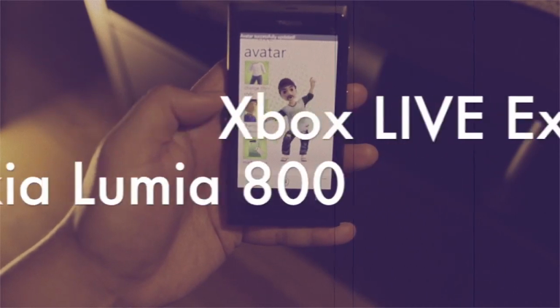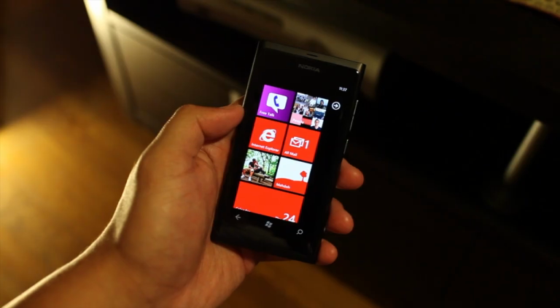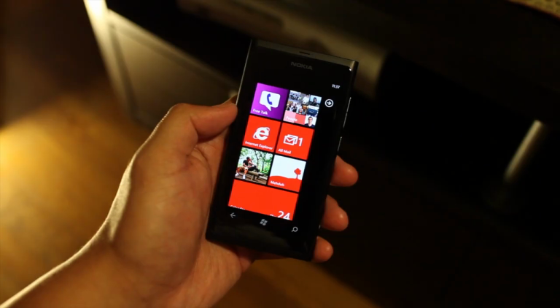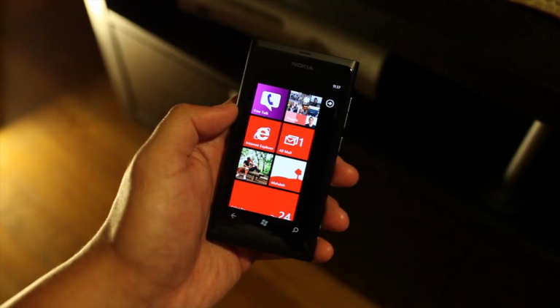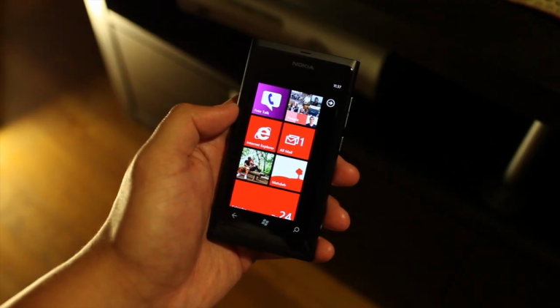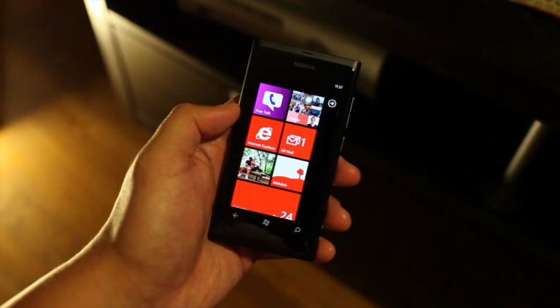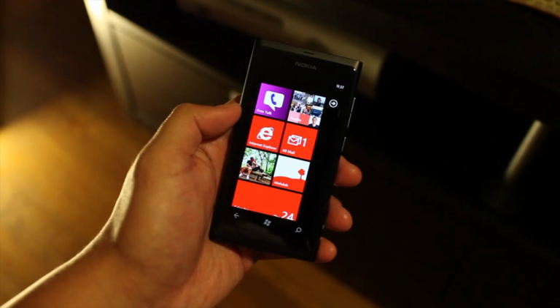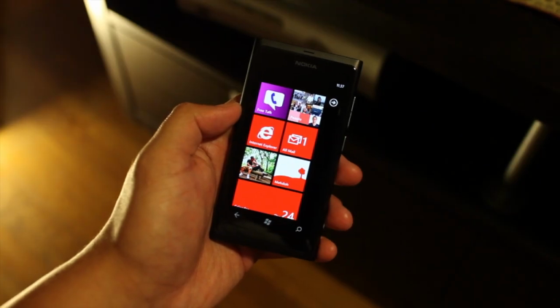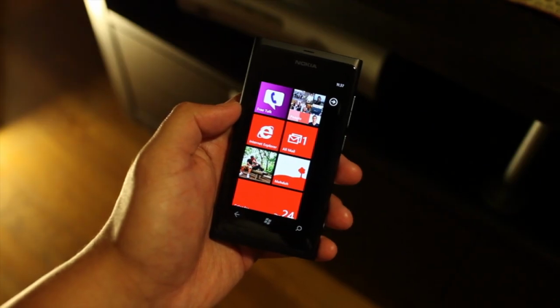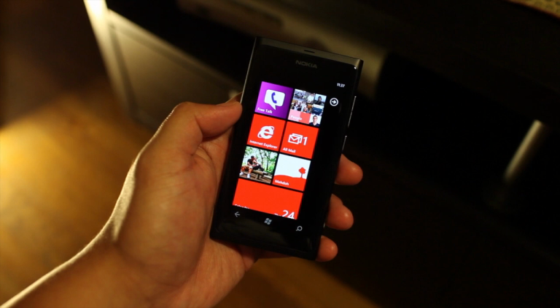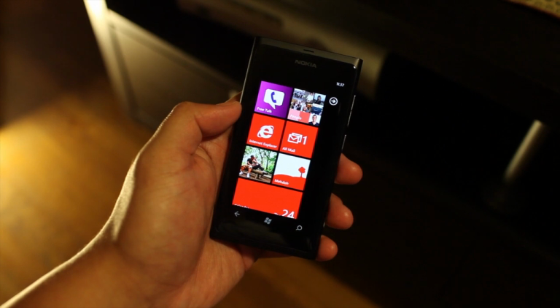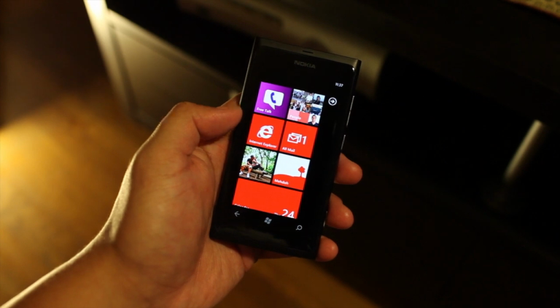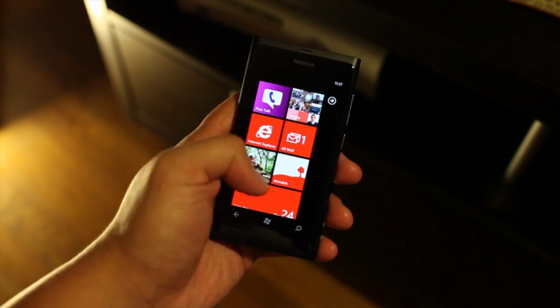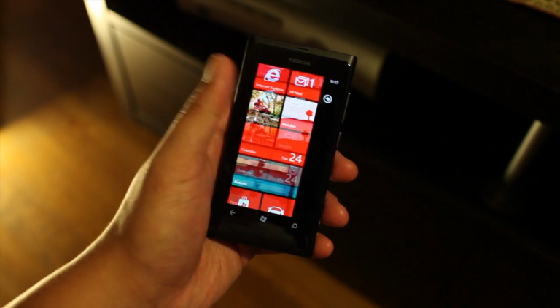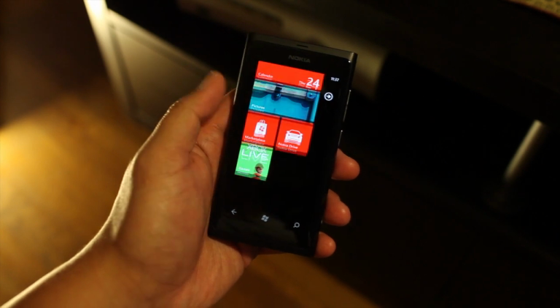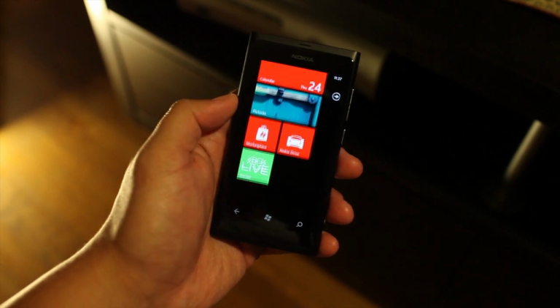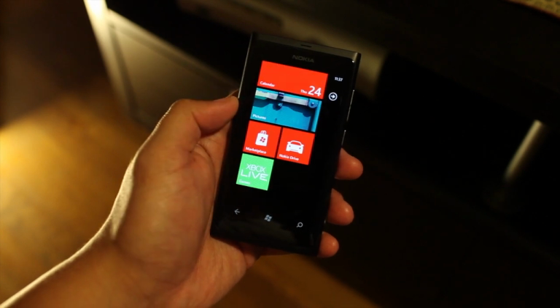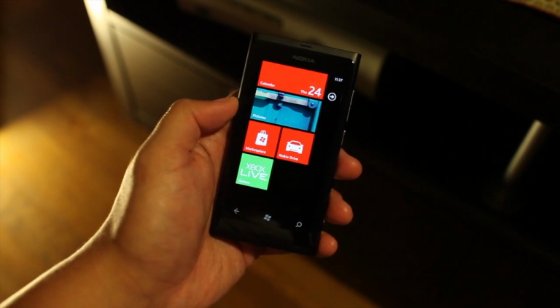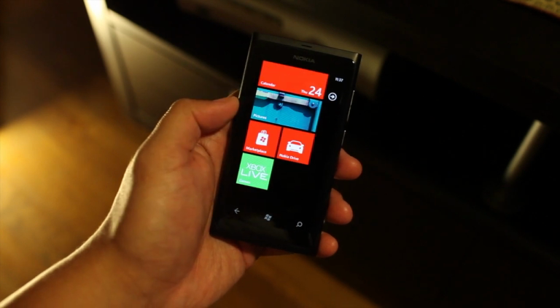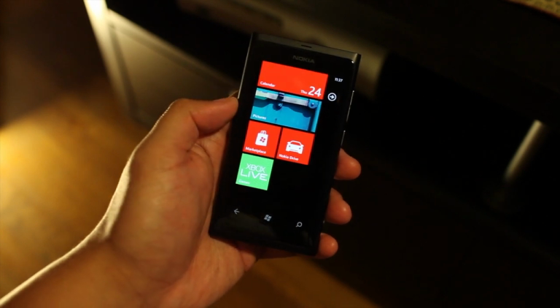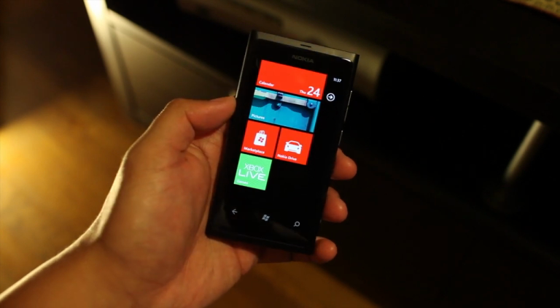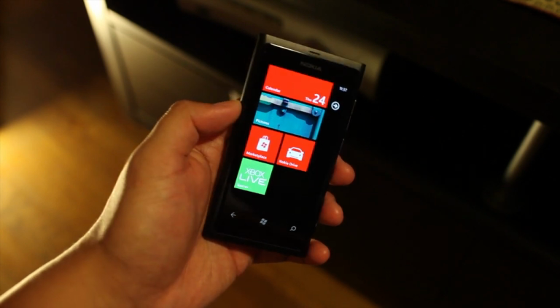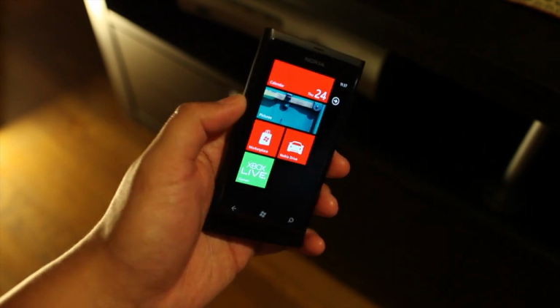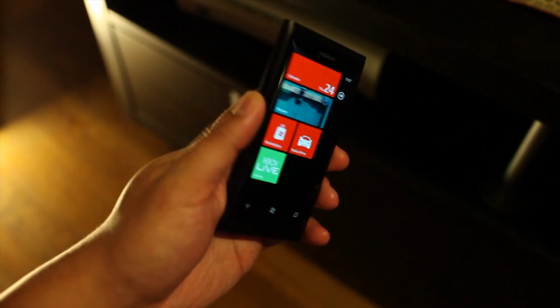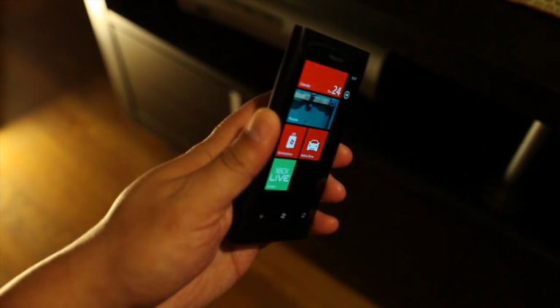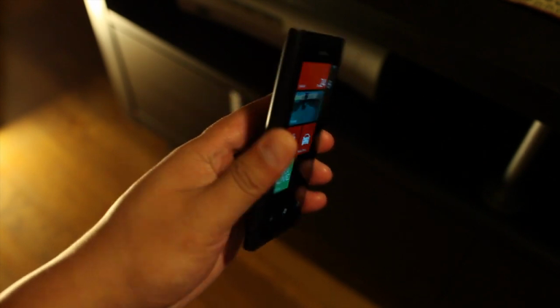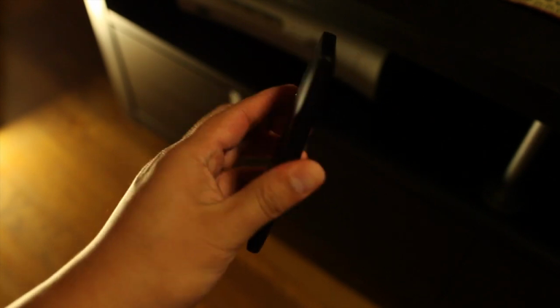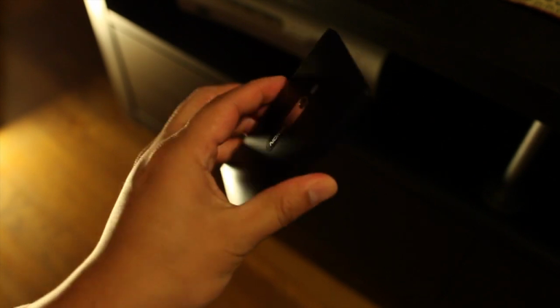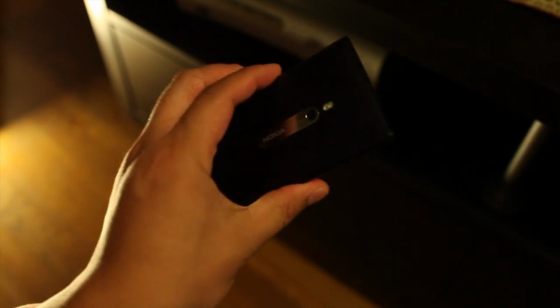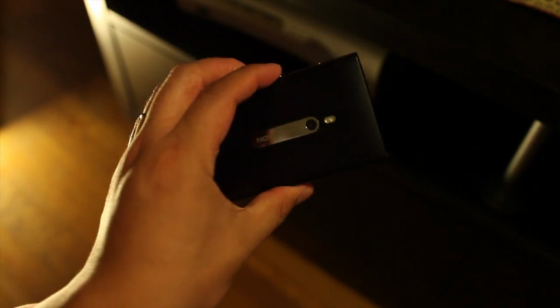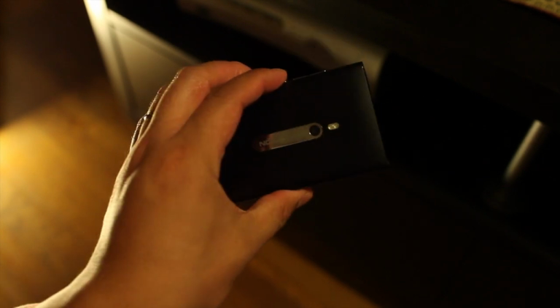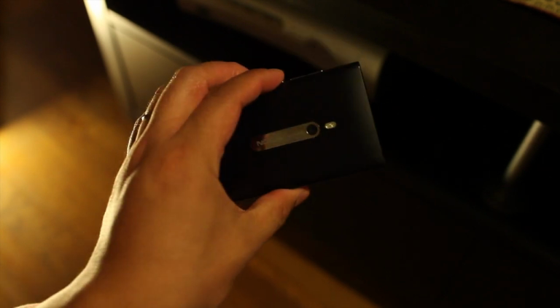Hey everyone, it's Mark from the Nokia blog. This is the Nokia Lumia 800.